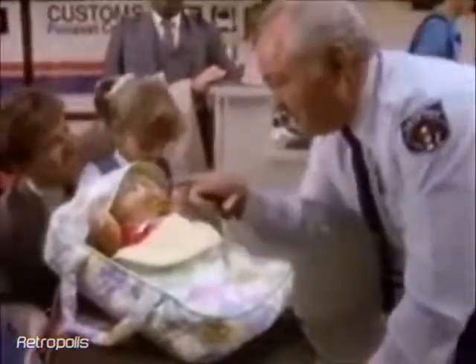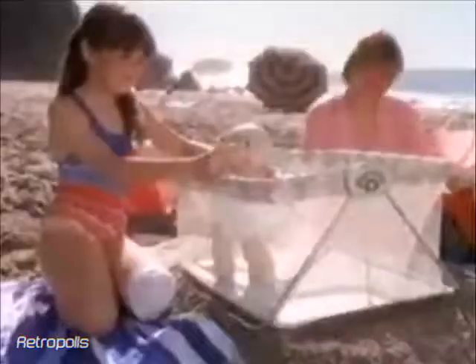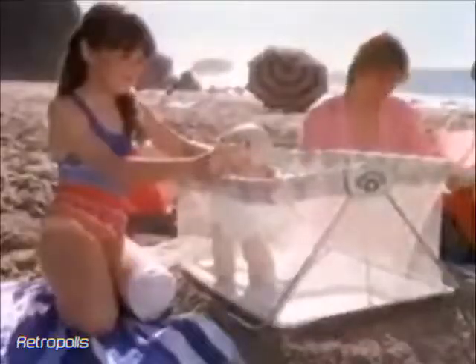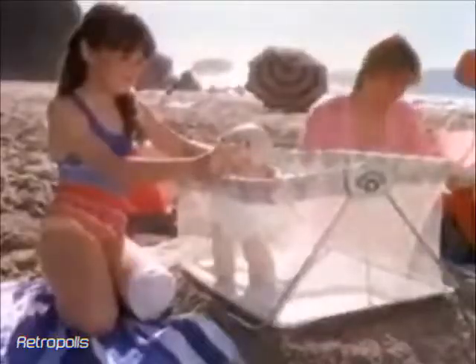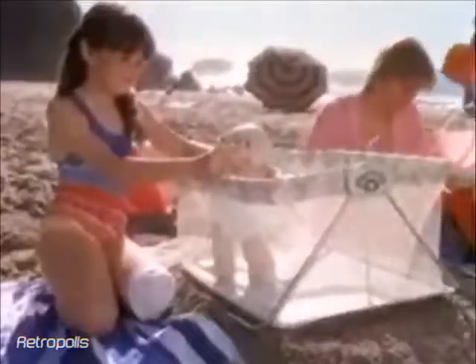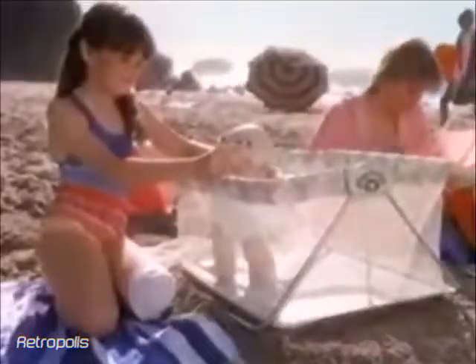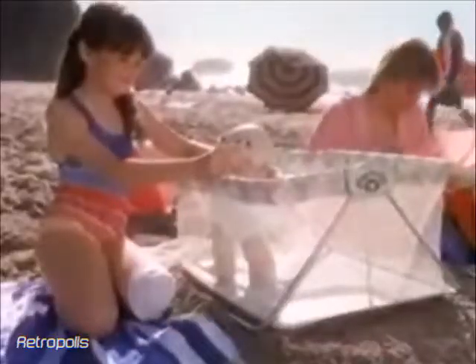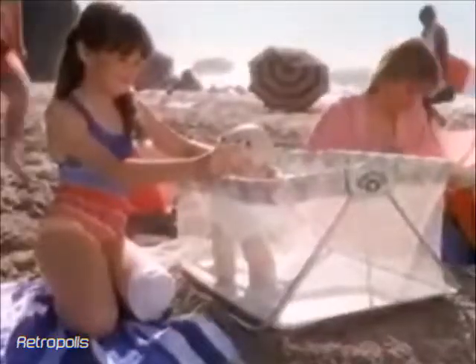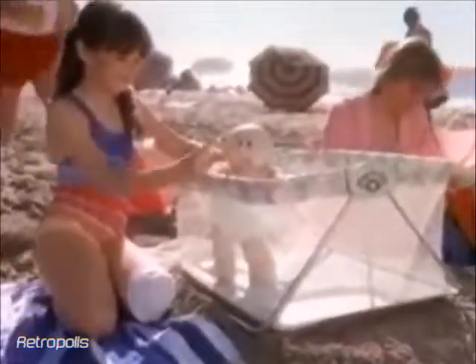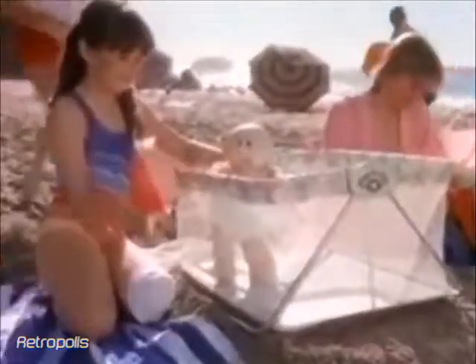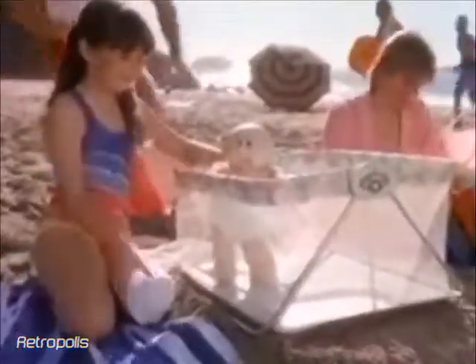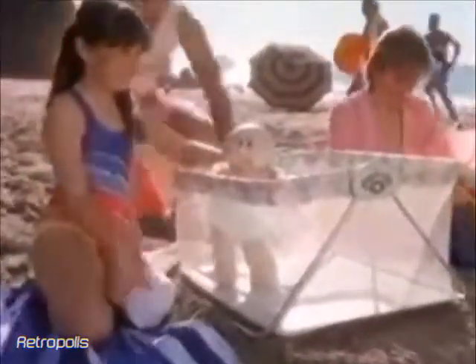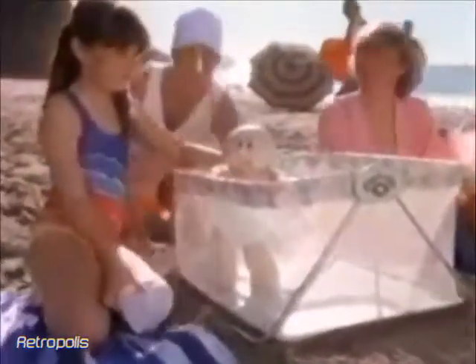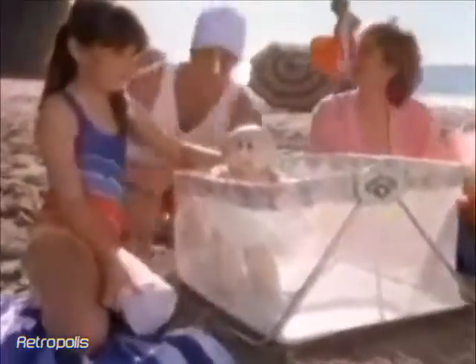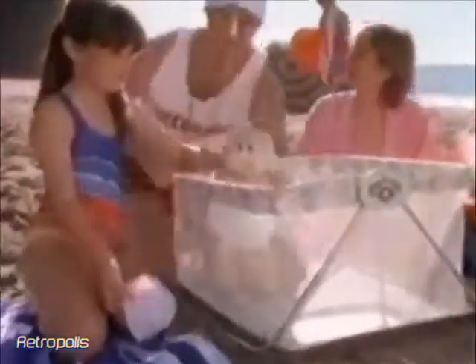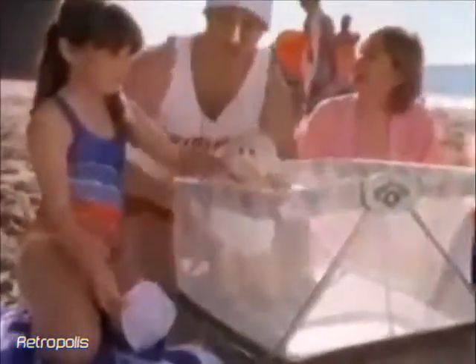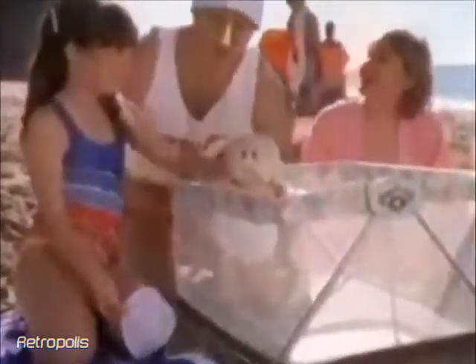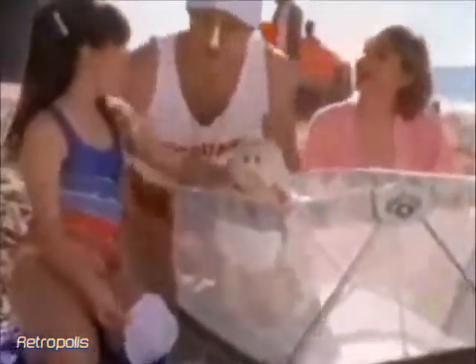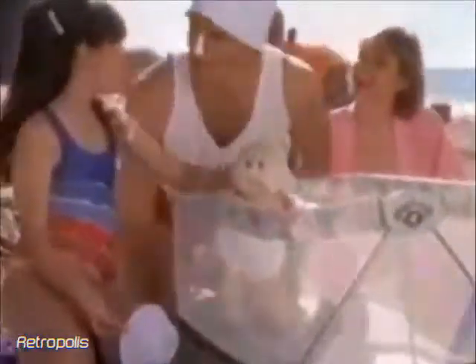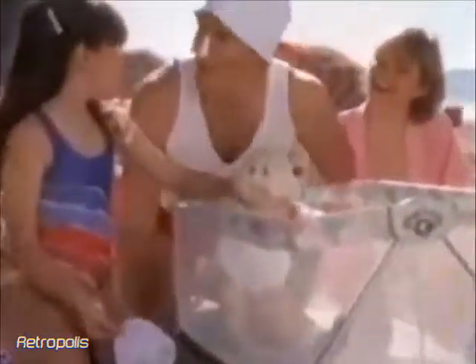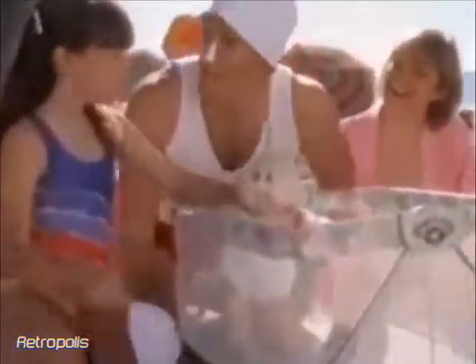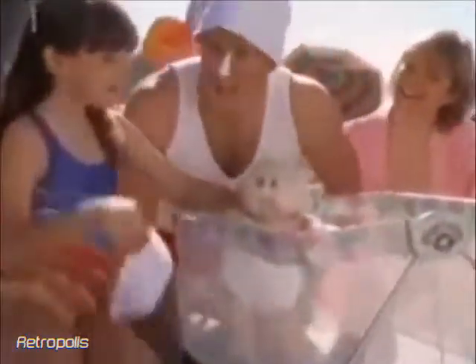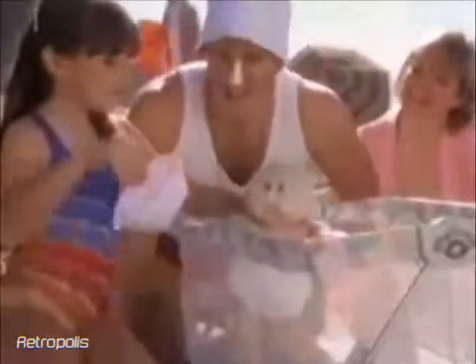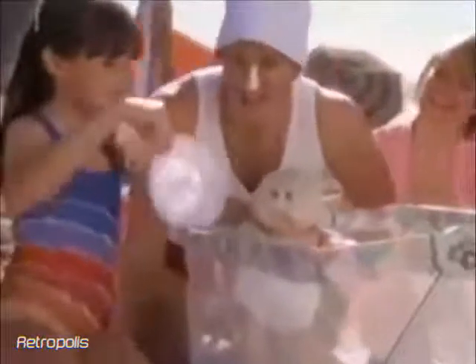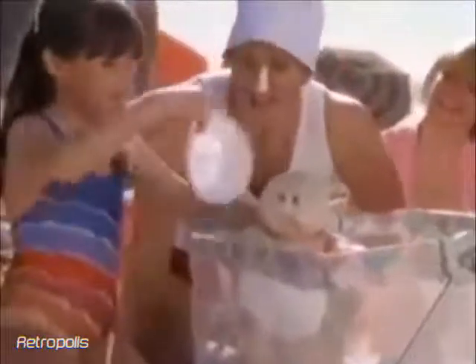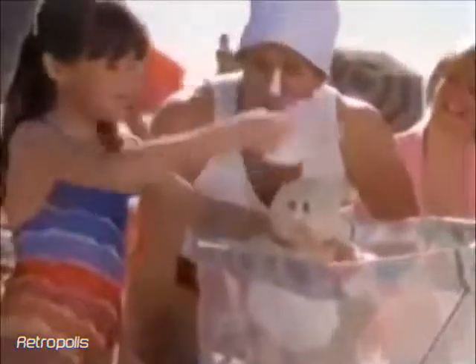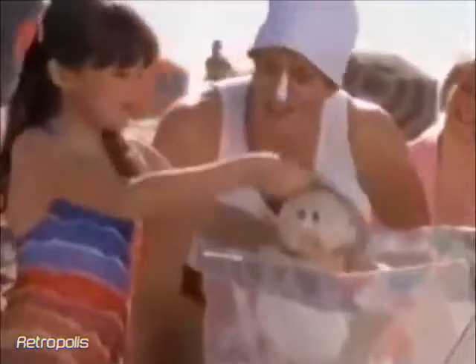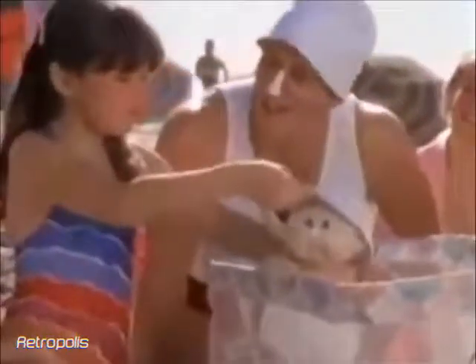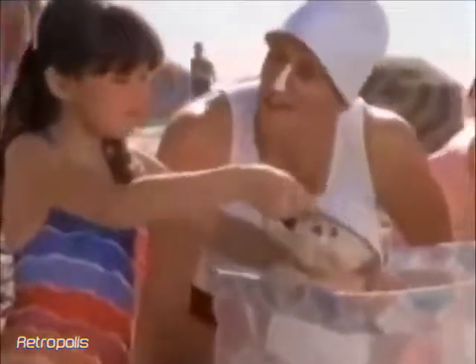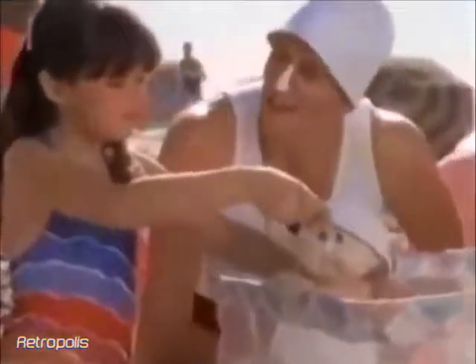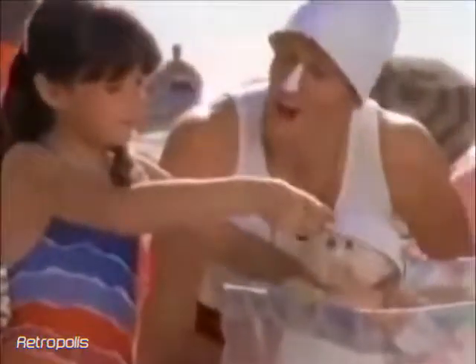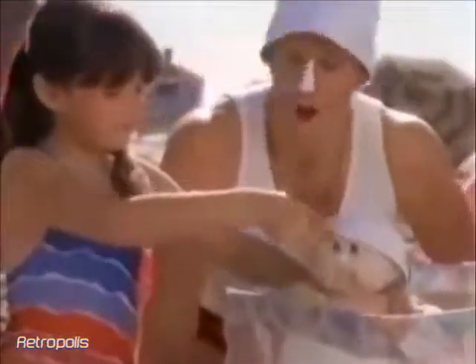Cabbage Patch Kids collapsible play pens to keep your kids from wandering off. He's cute. He's gonna be a lifeguard too.